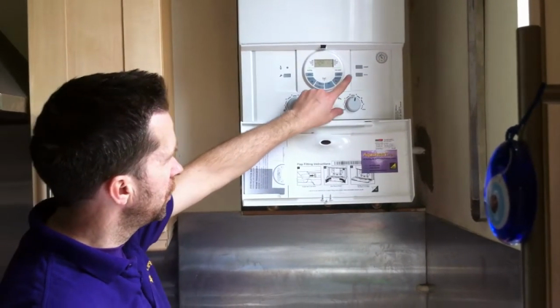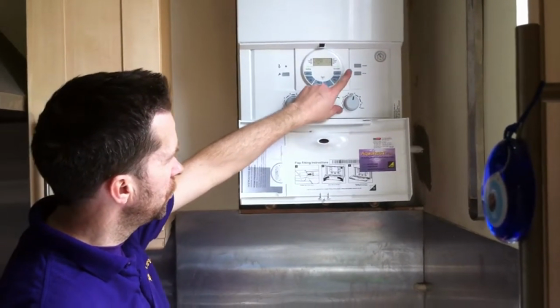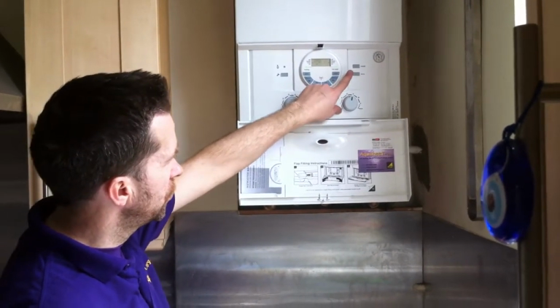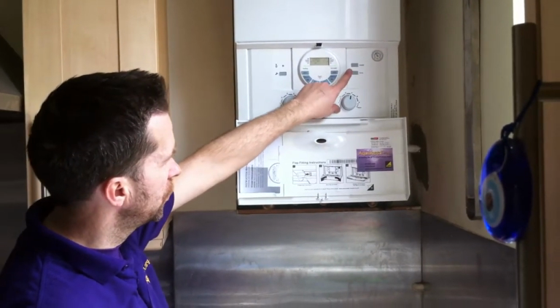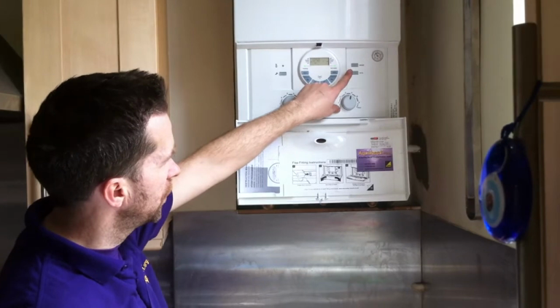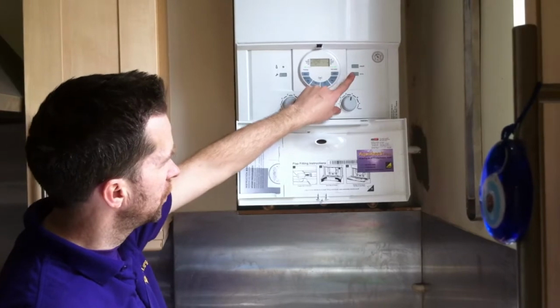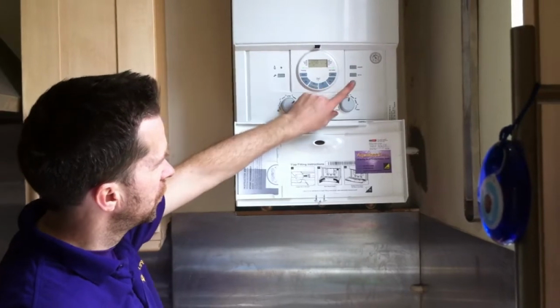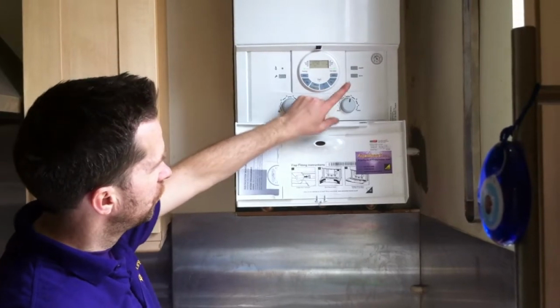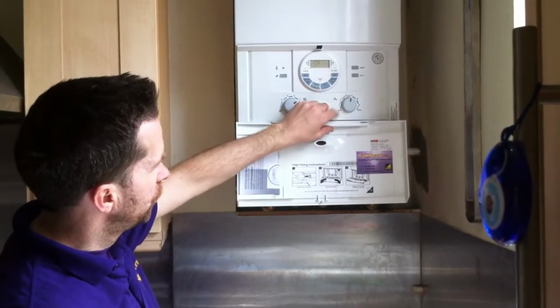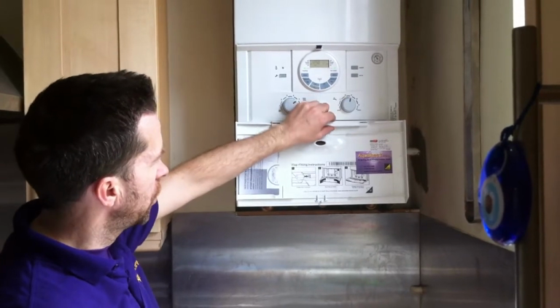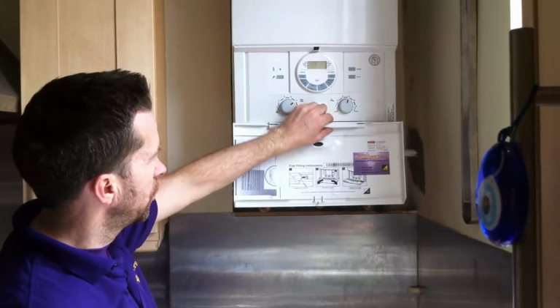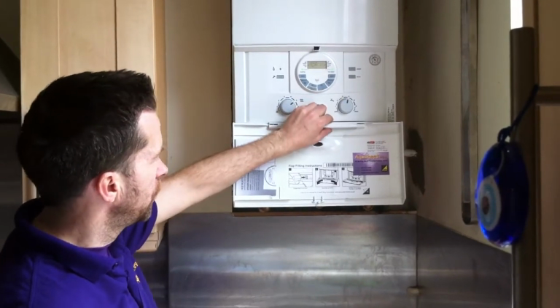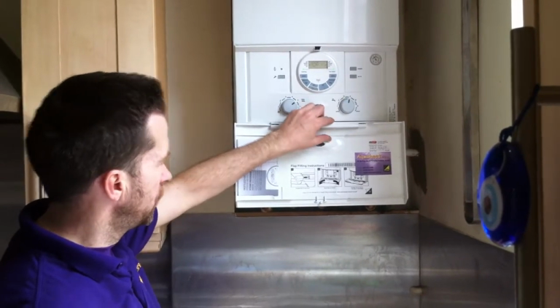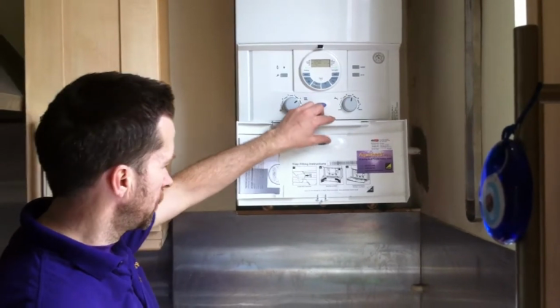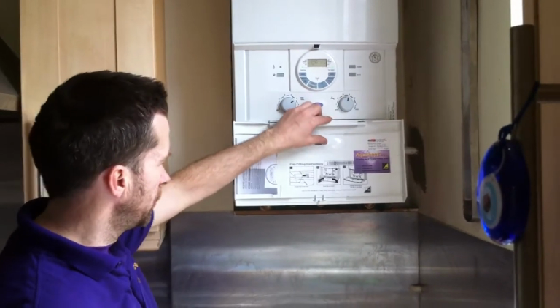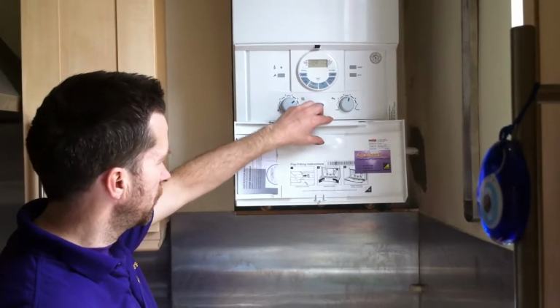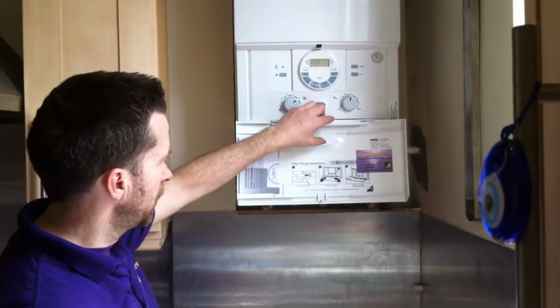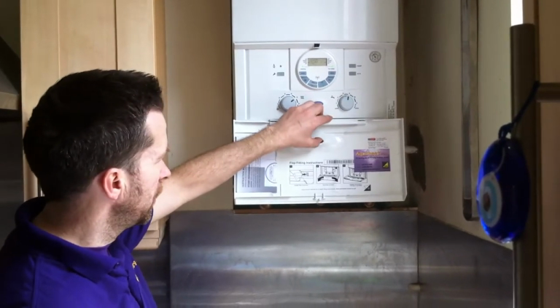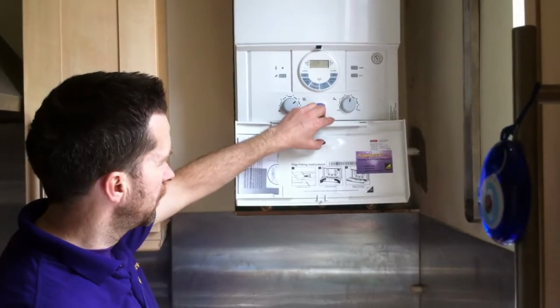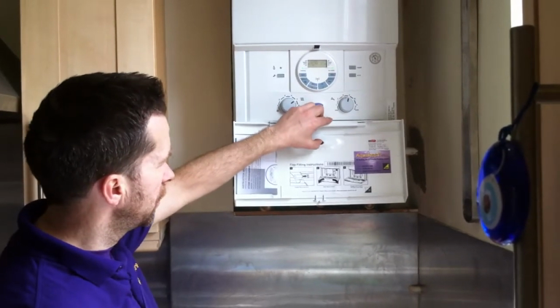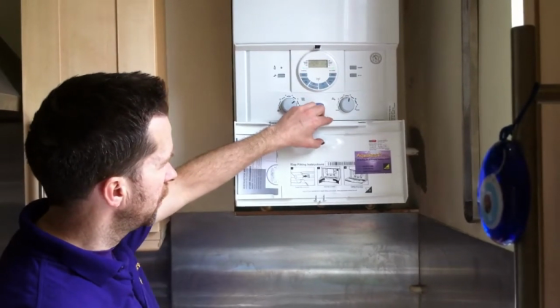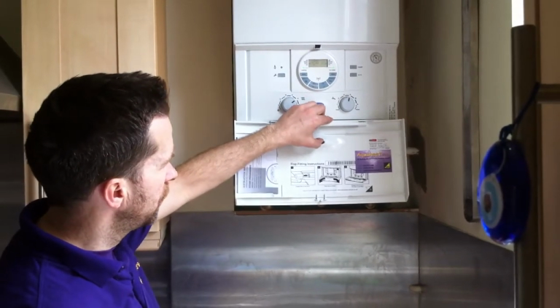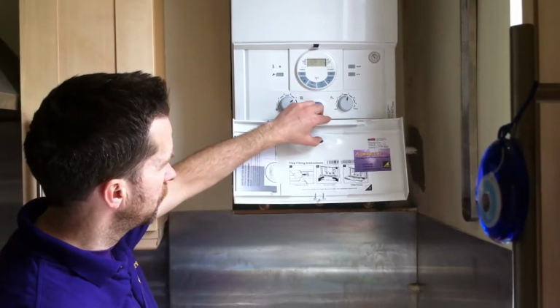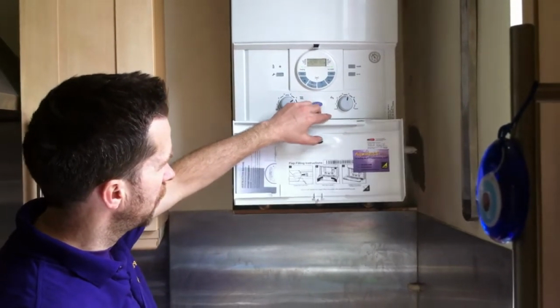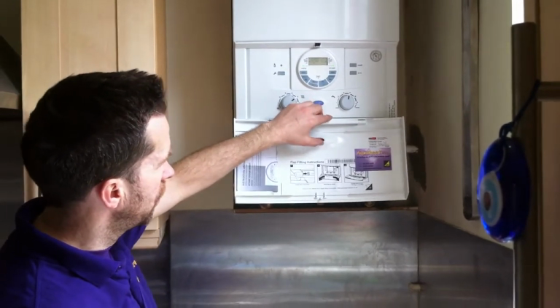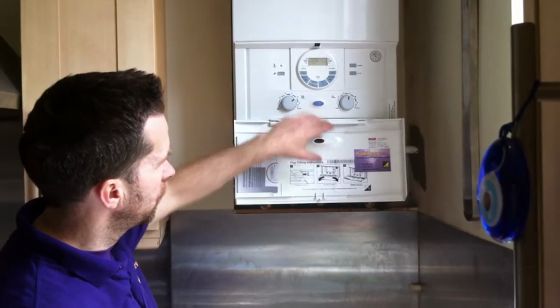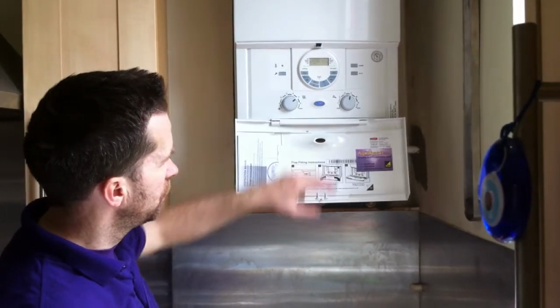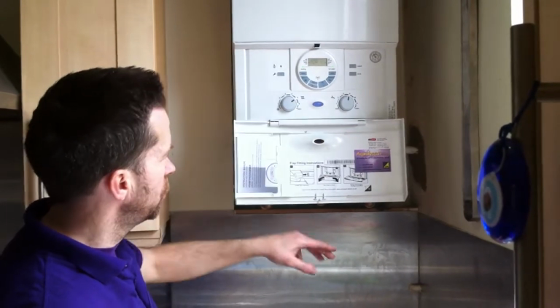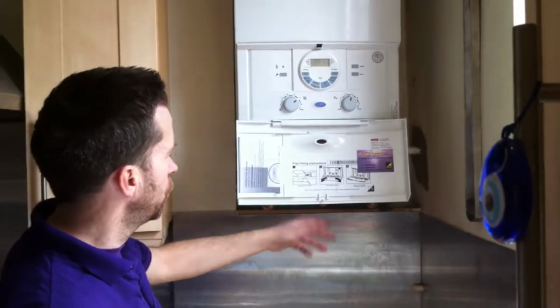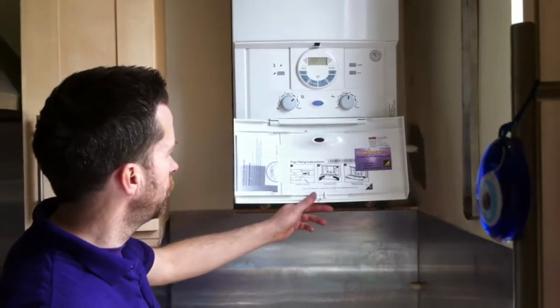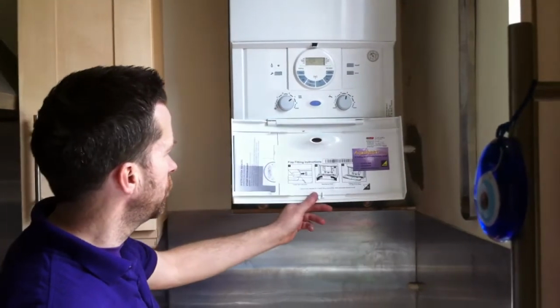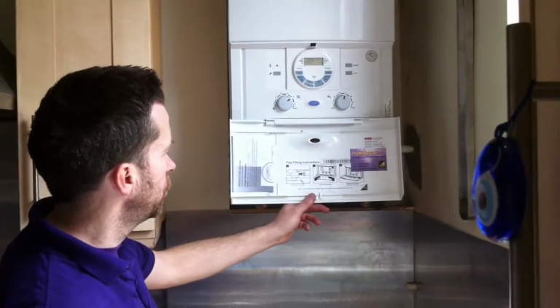If that happens, you can give someone like me a ring if it's a boiler we've installed for you.